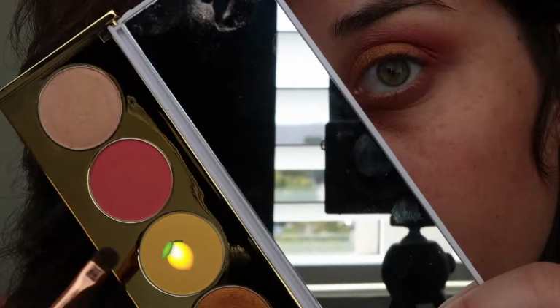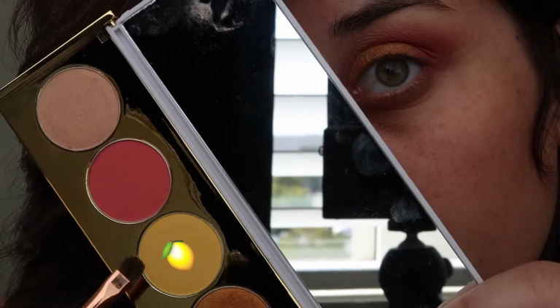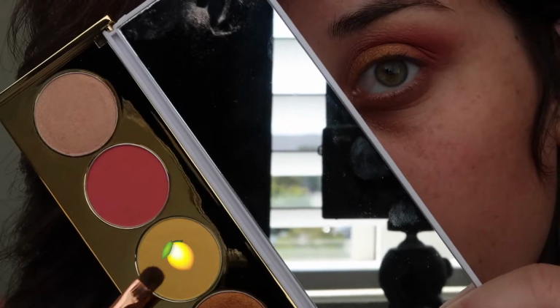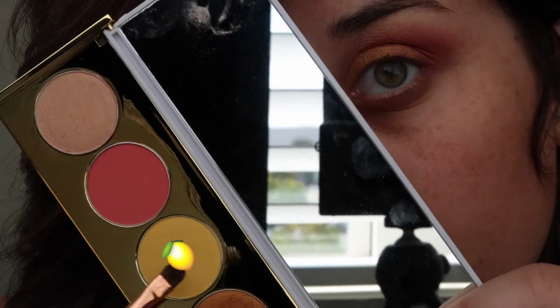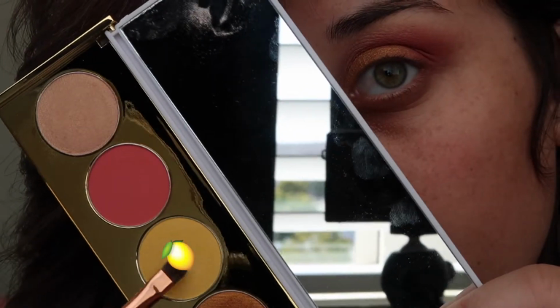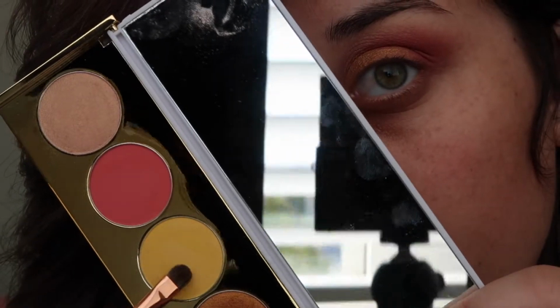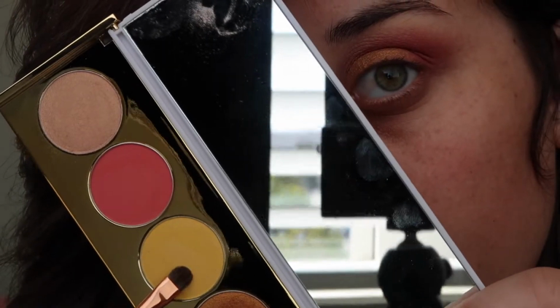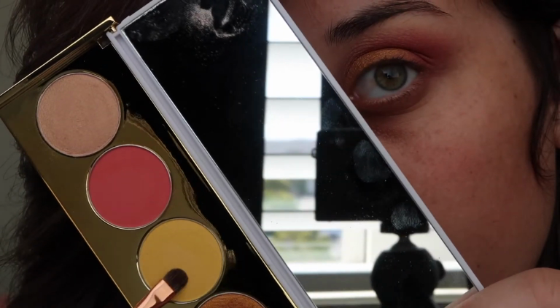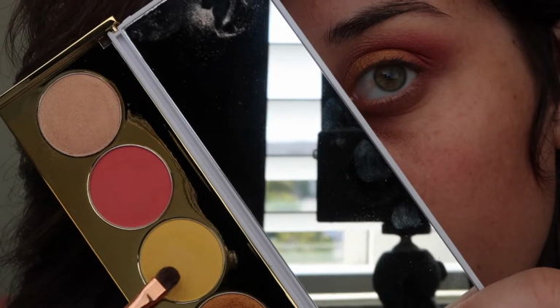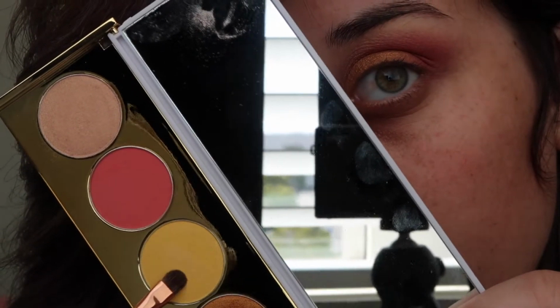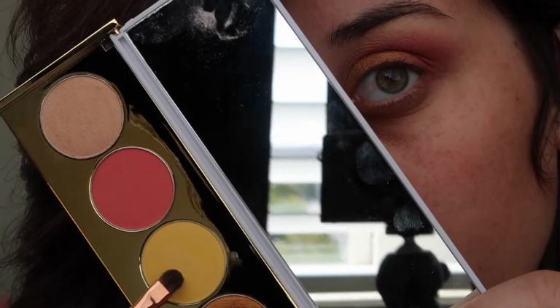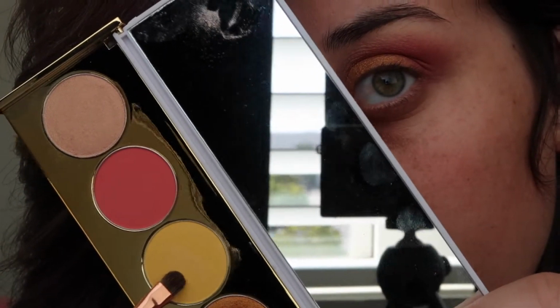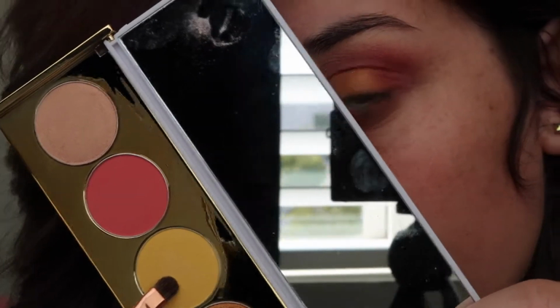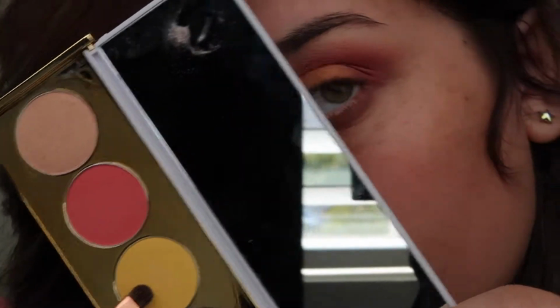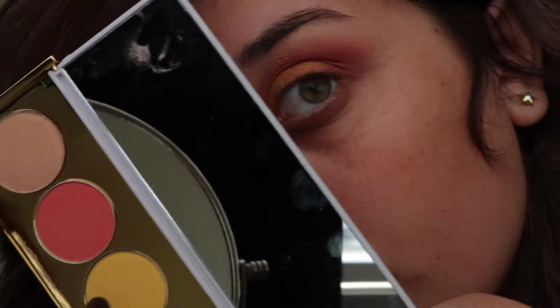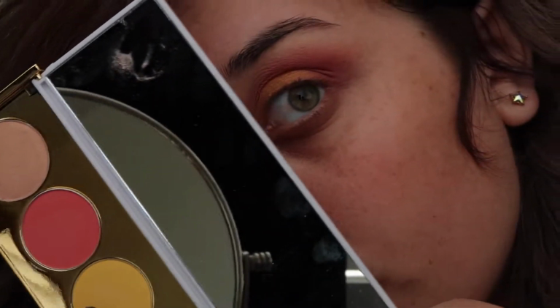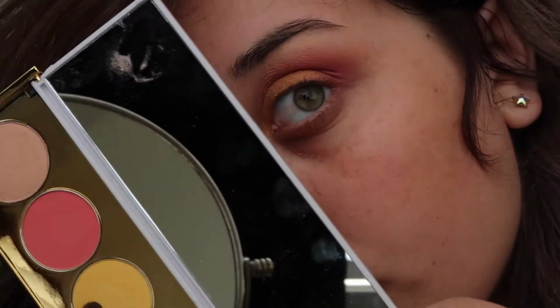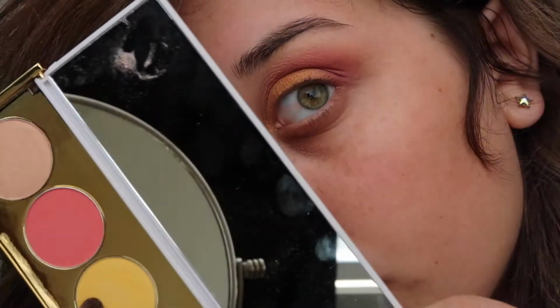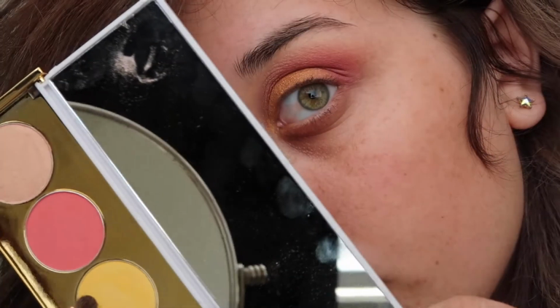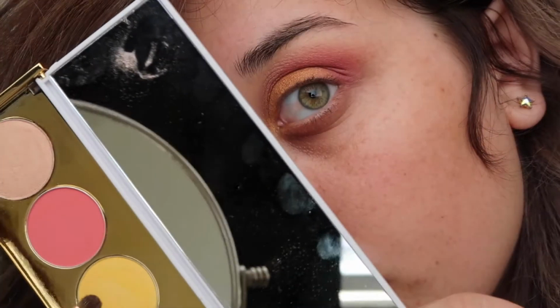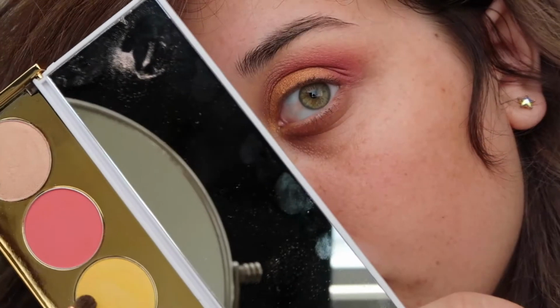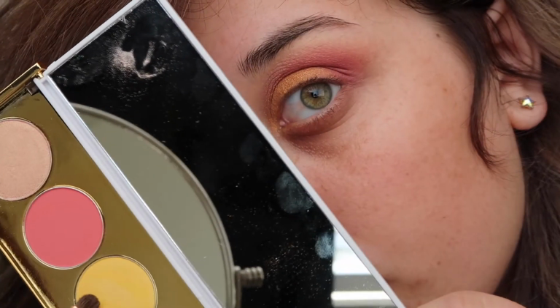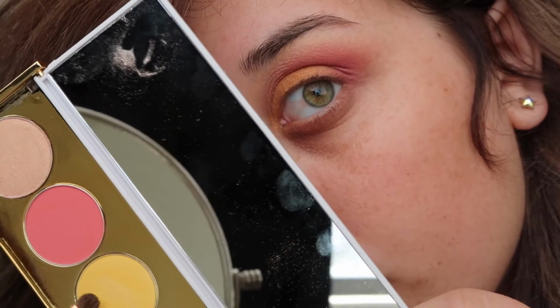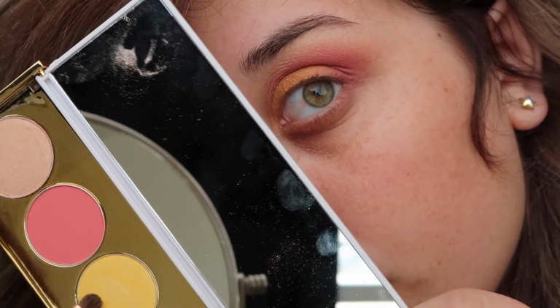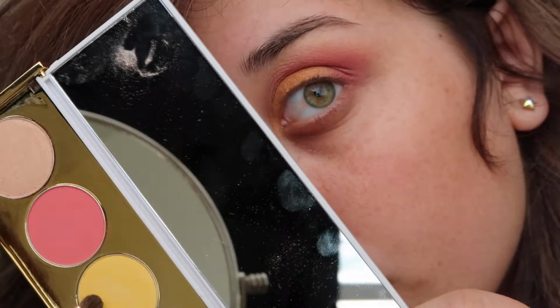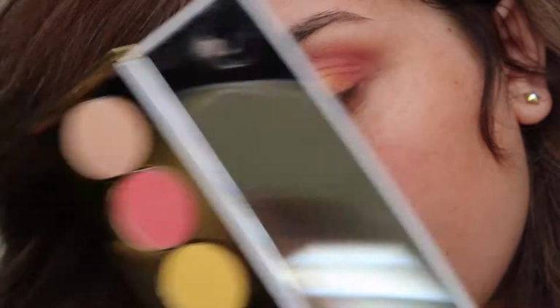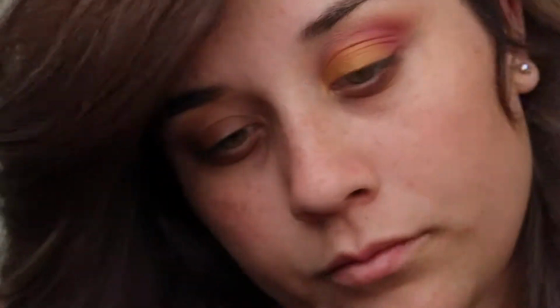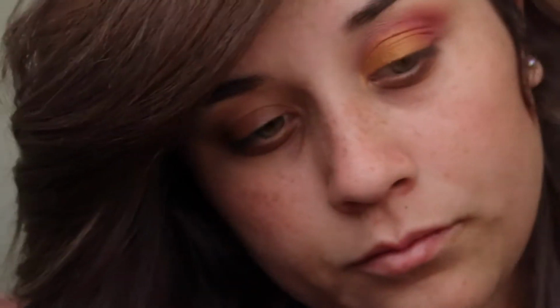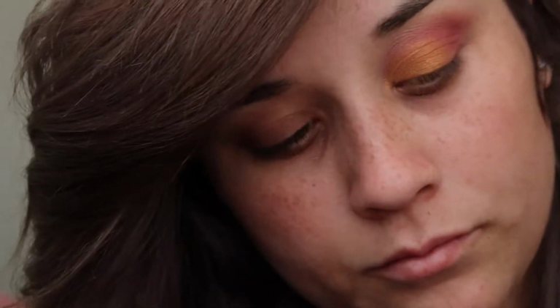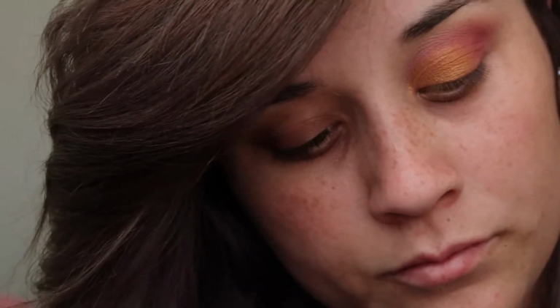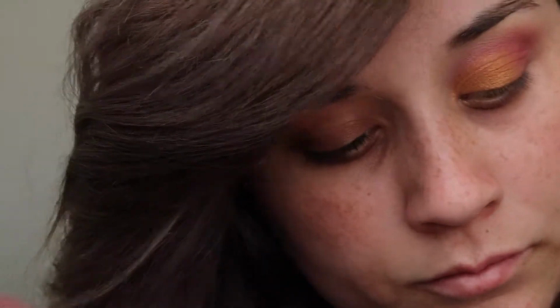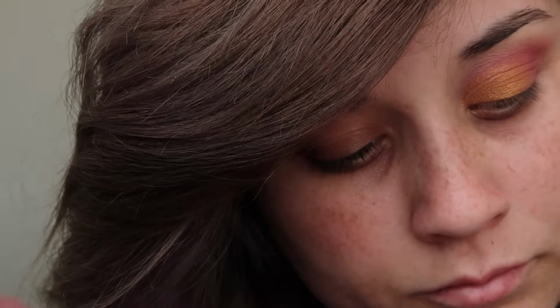Next taking the shade Limon, I'm going to put this on the inner corner of my eye and drag it slightly under my lash line.